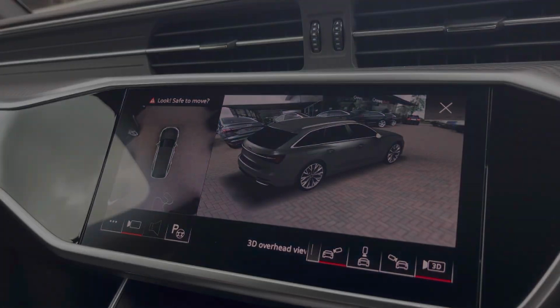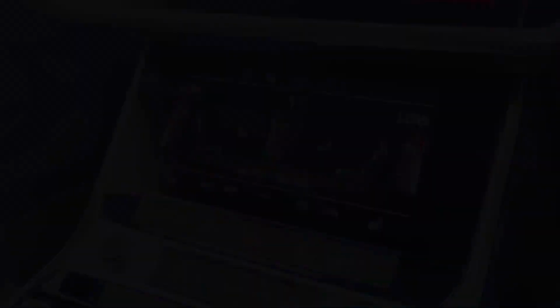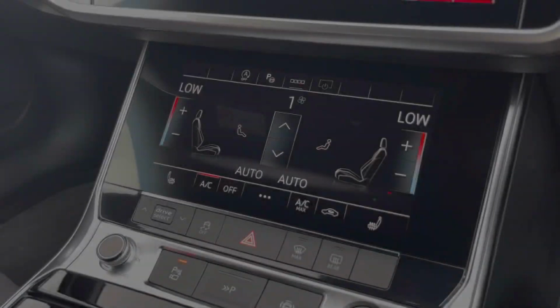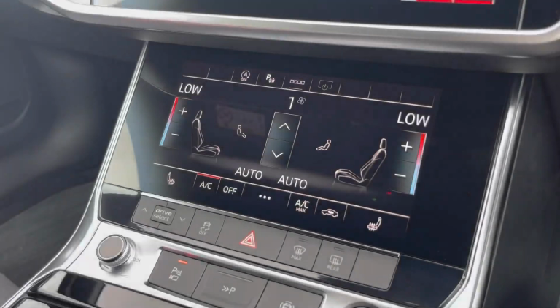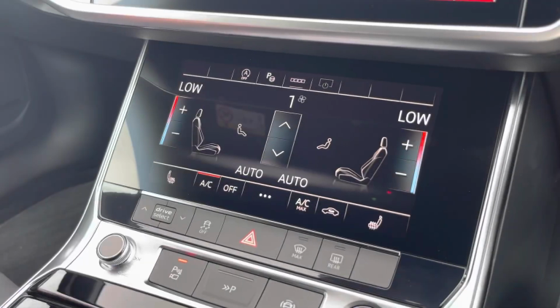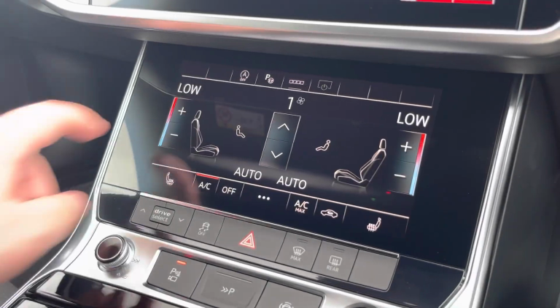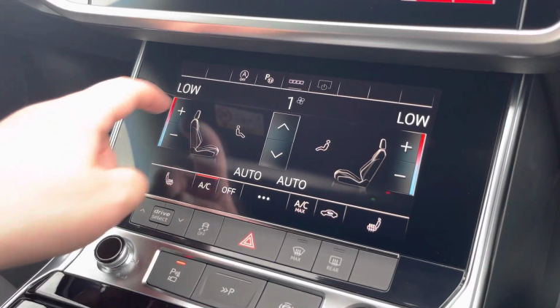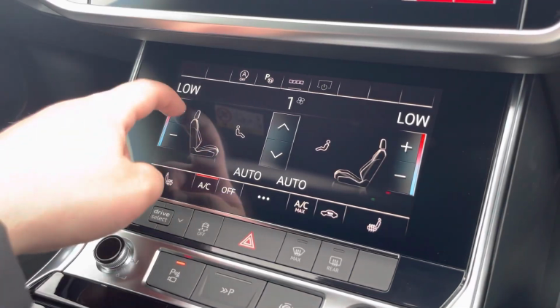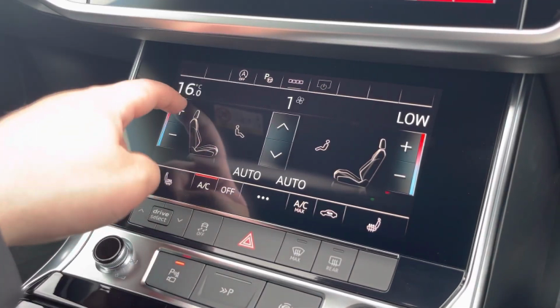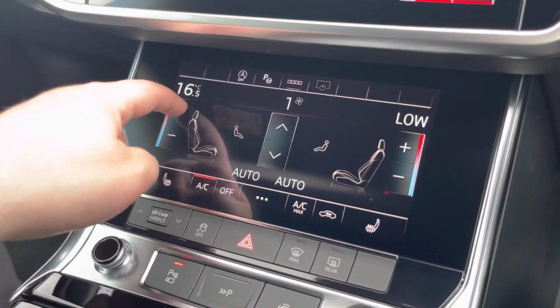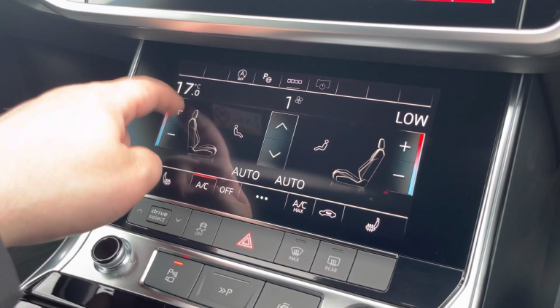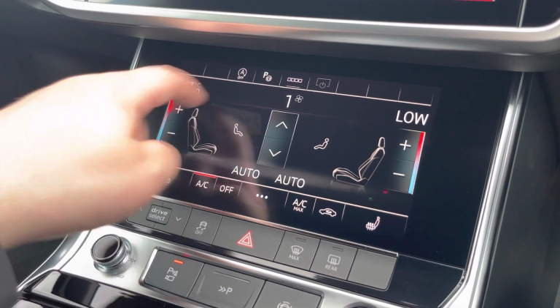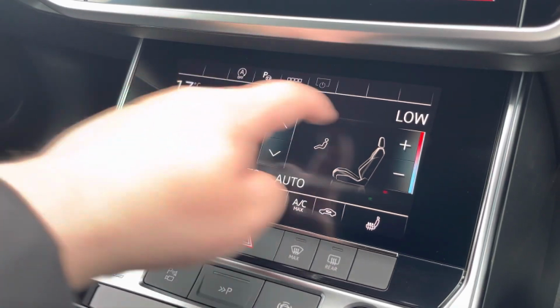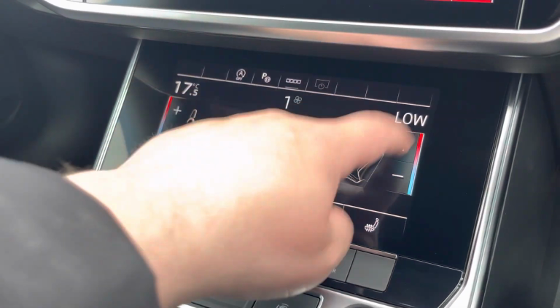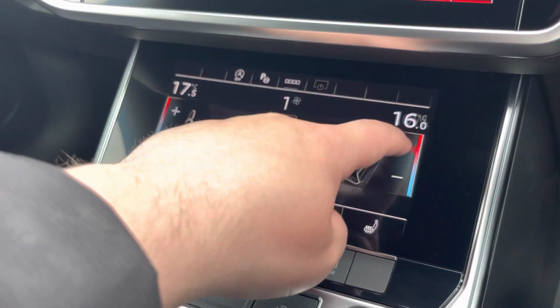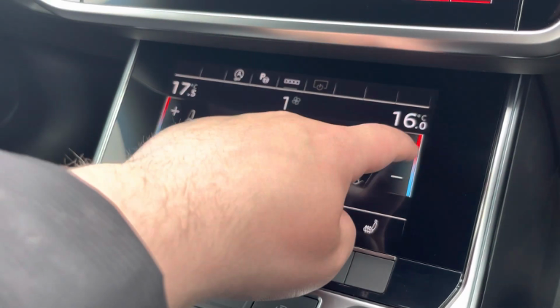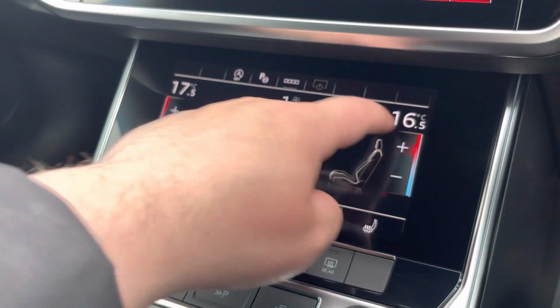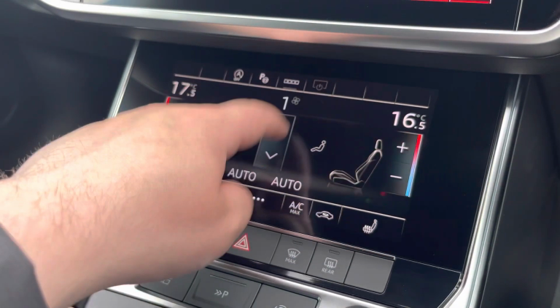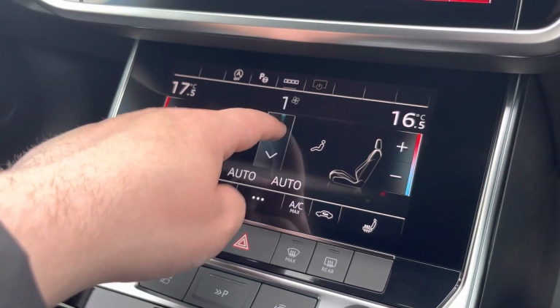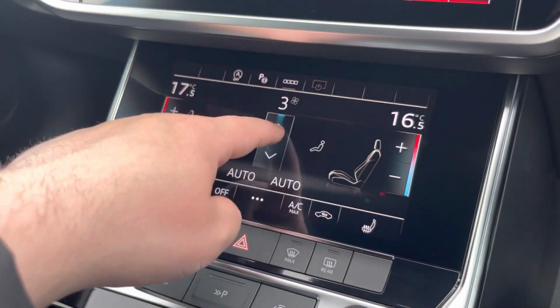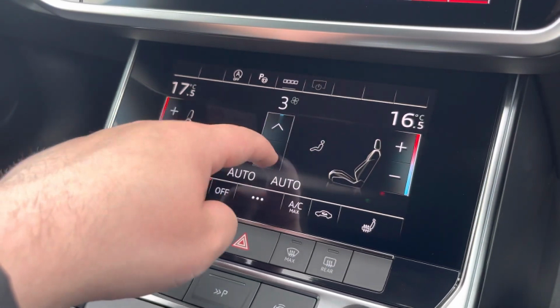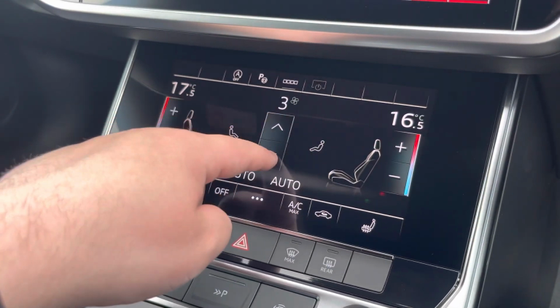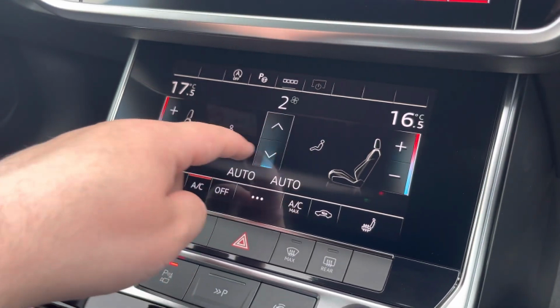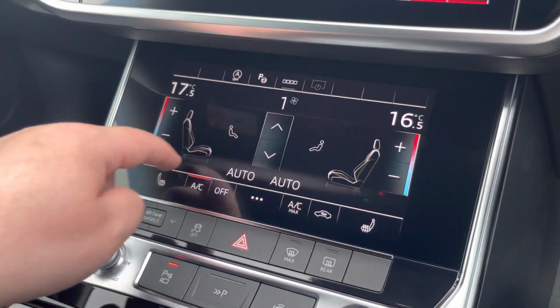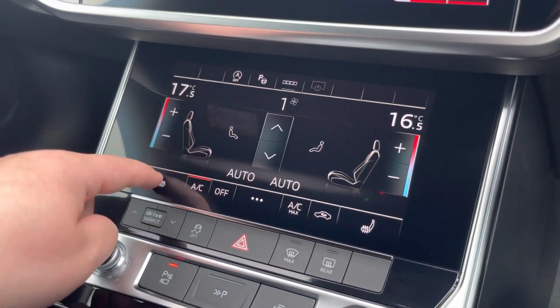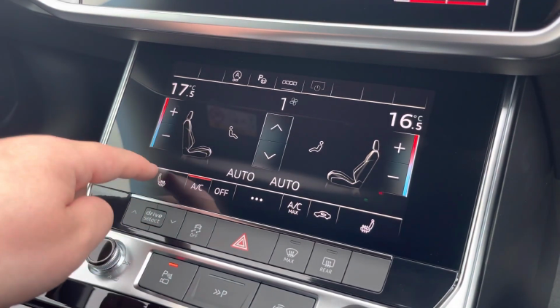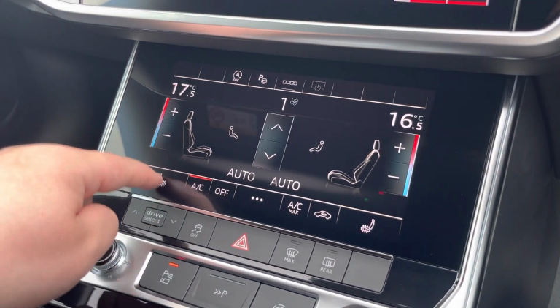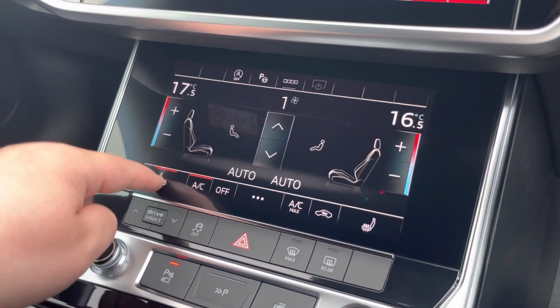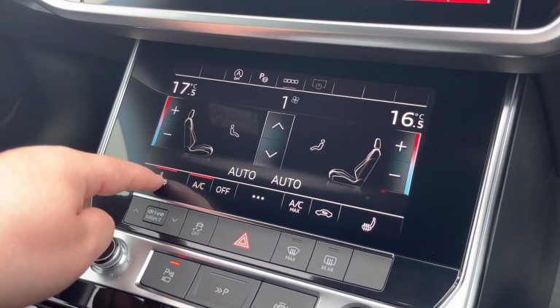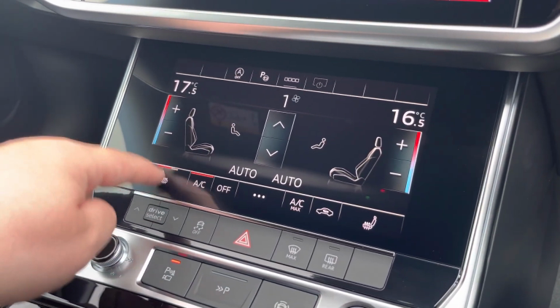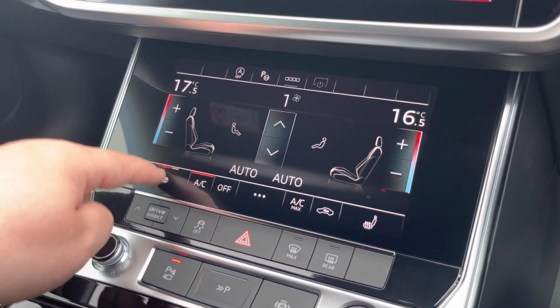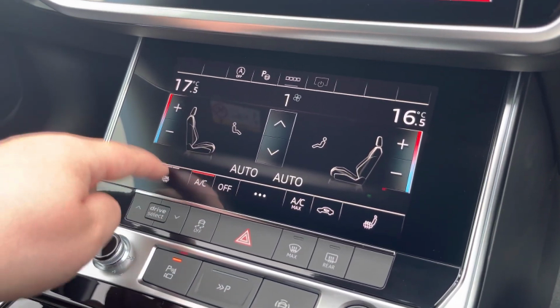Moving down now, we have the dual zone climate control. This can be set independently for the driver and passenger, with heated front seats also included.